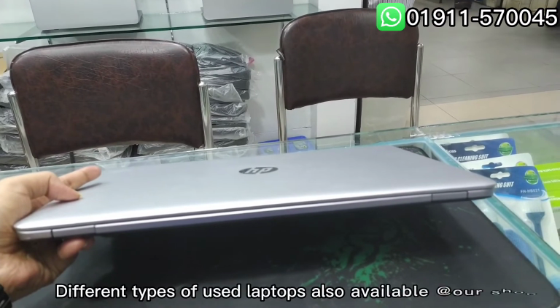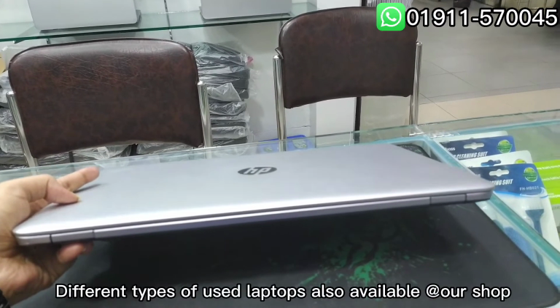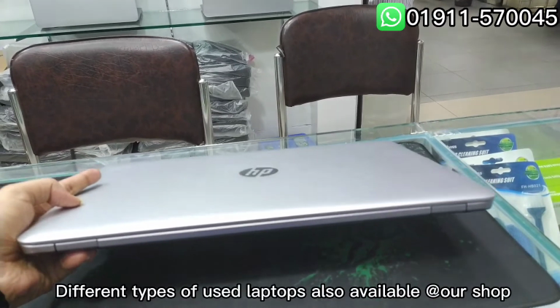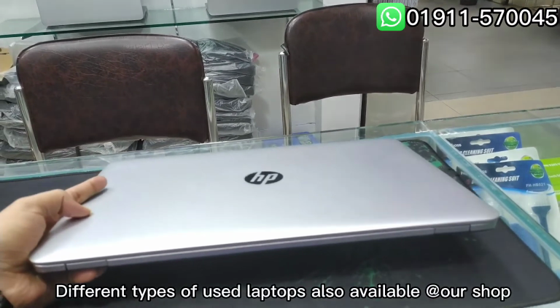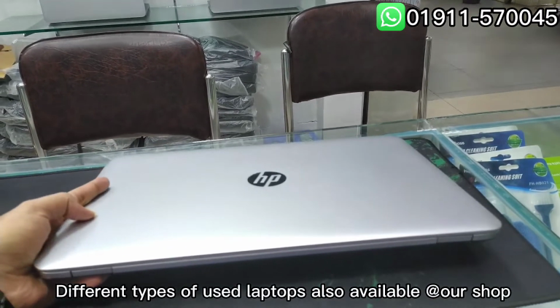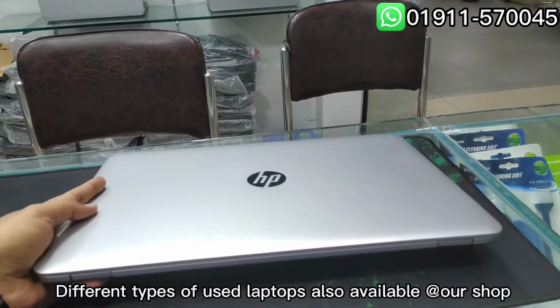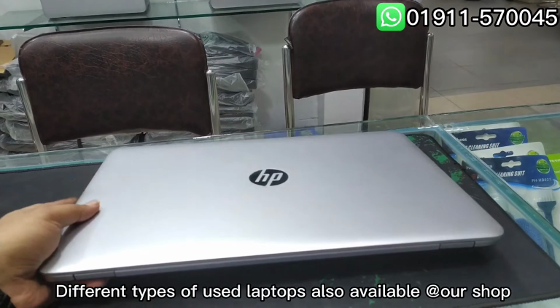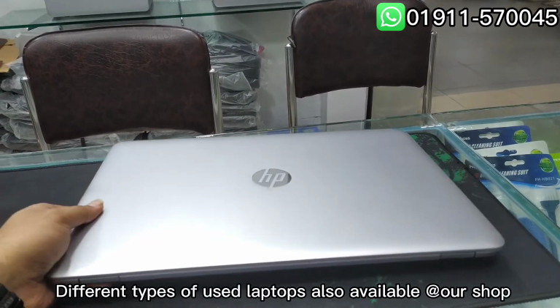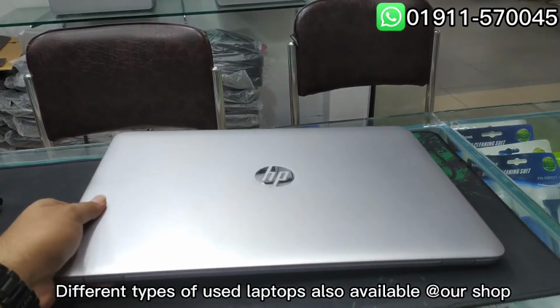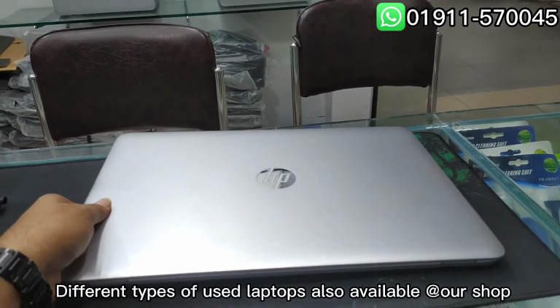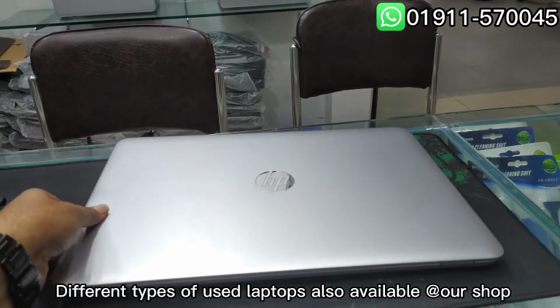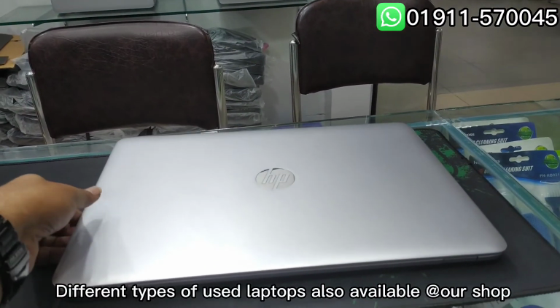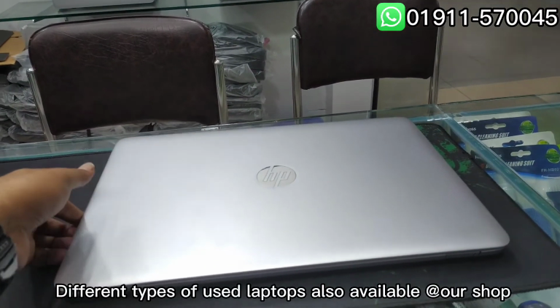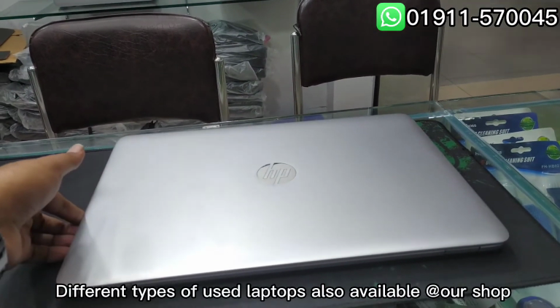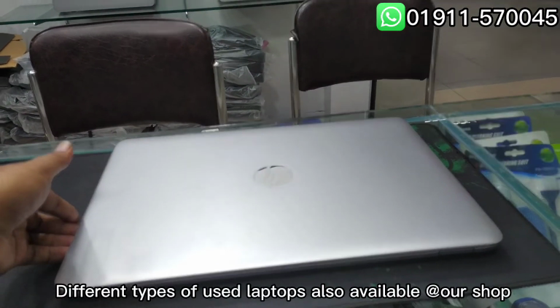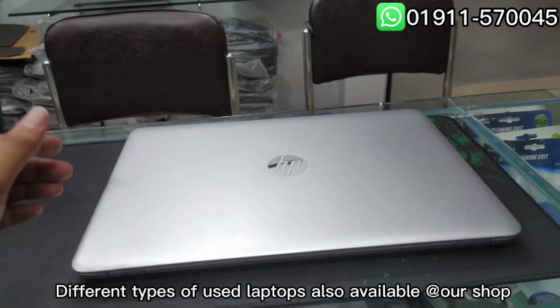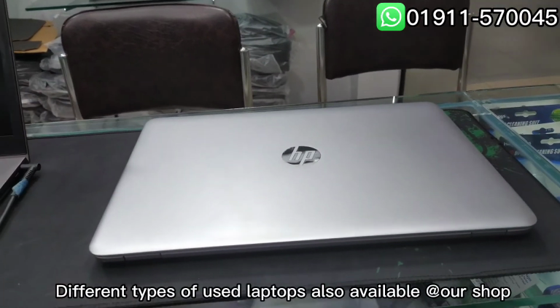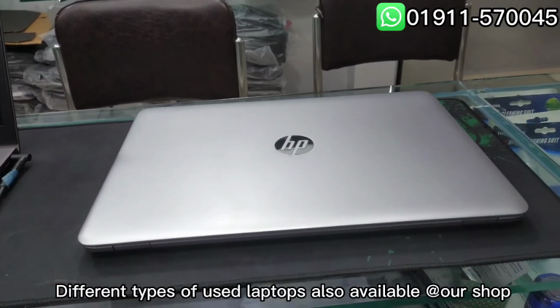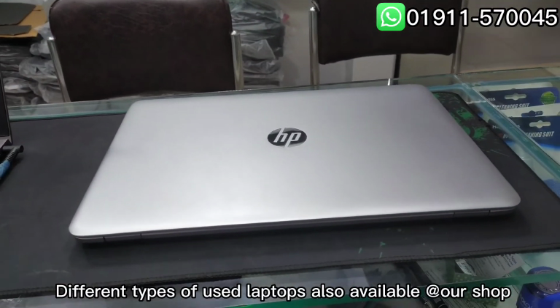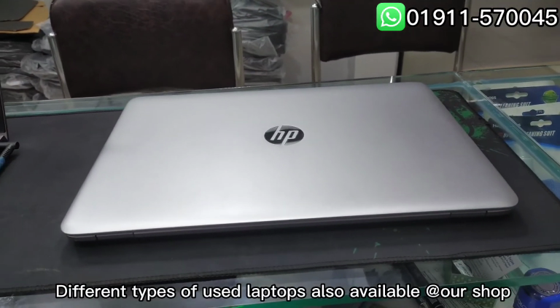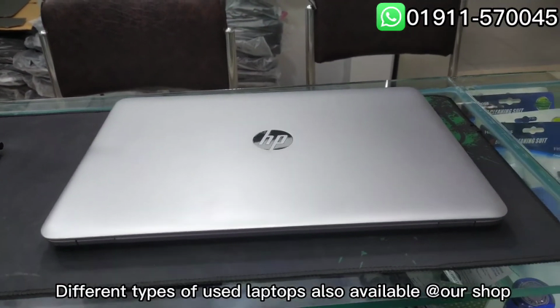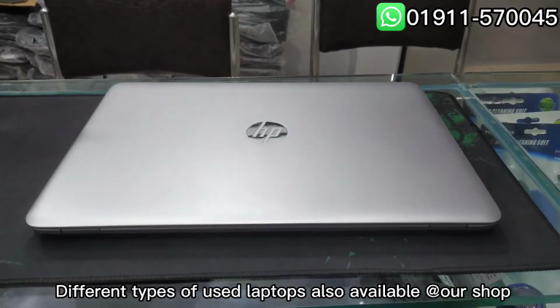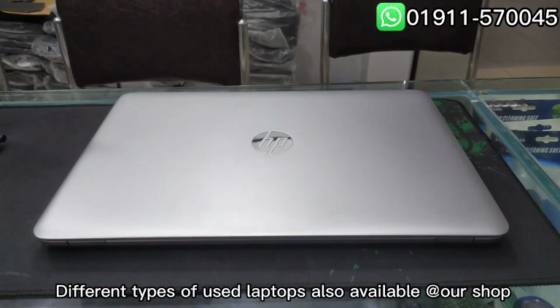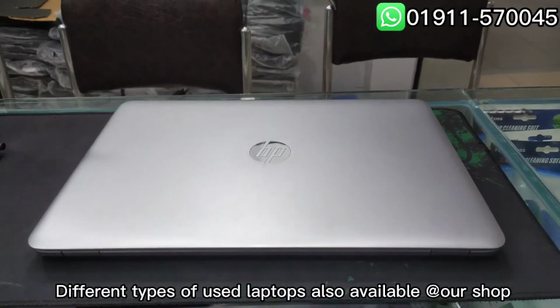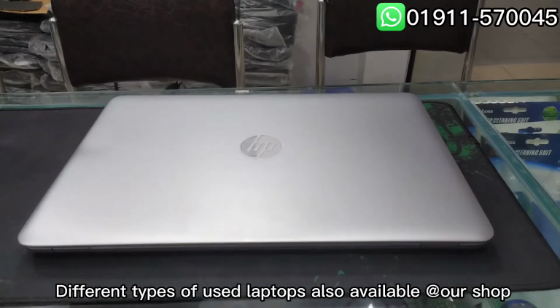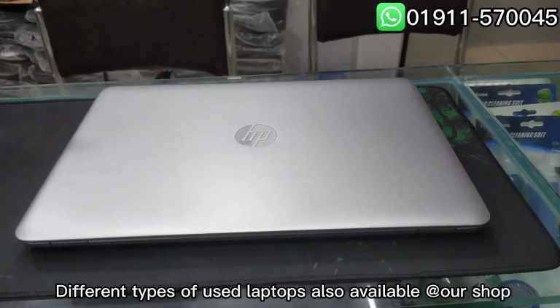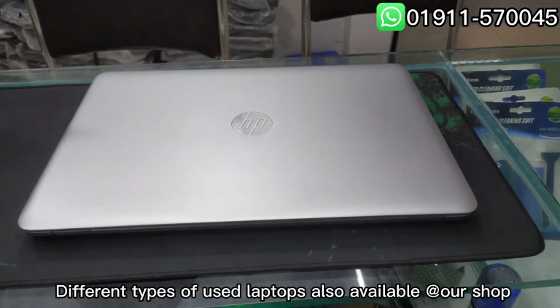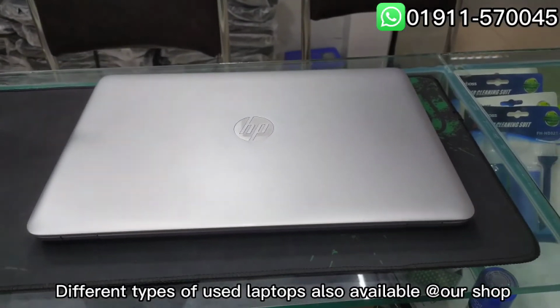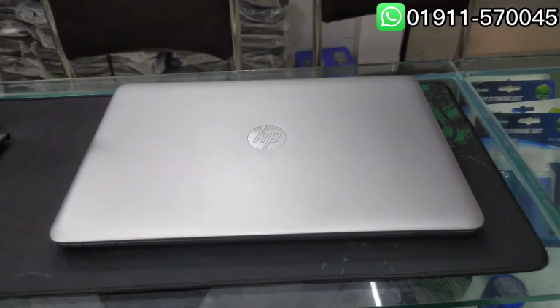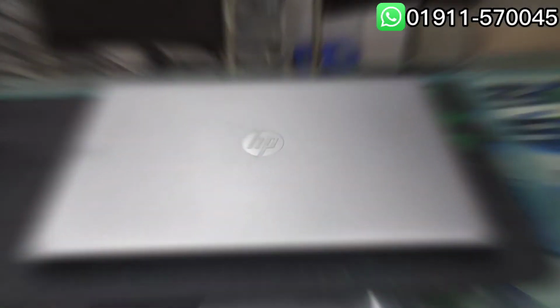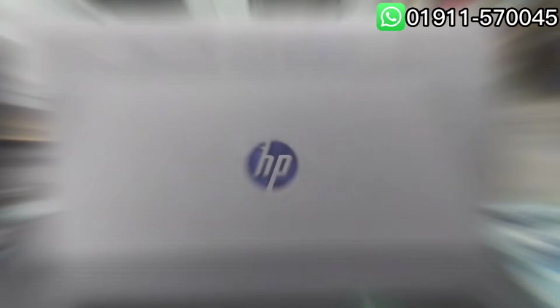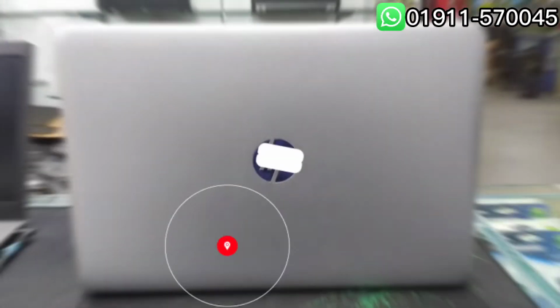Different types of used laptops are also available at our shop.